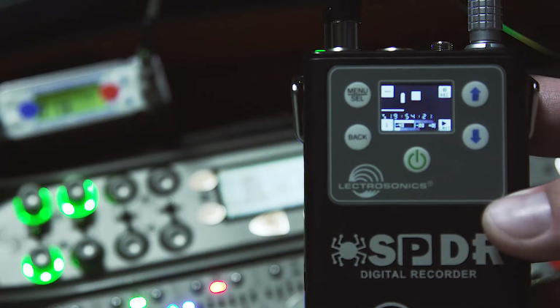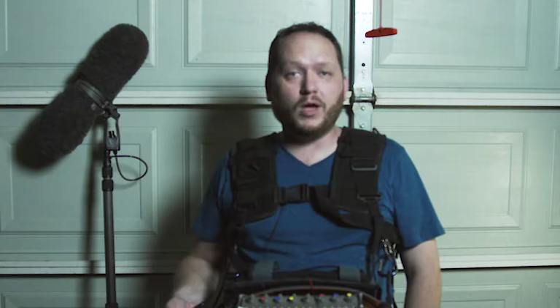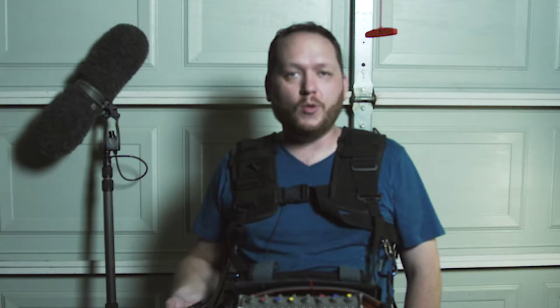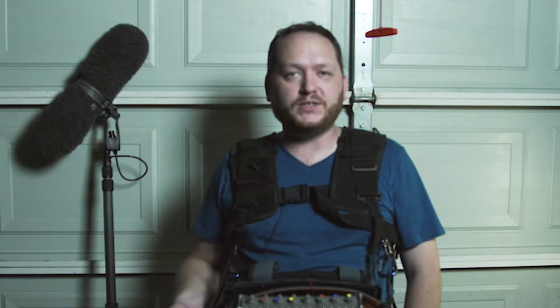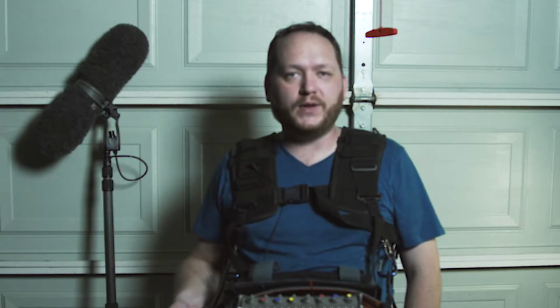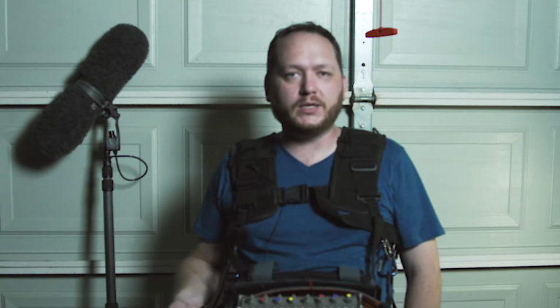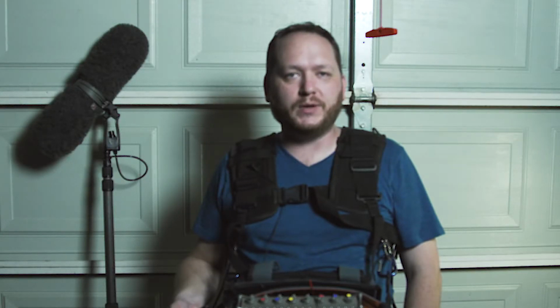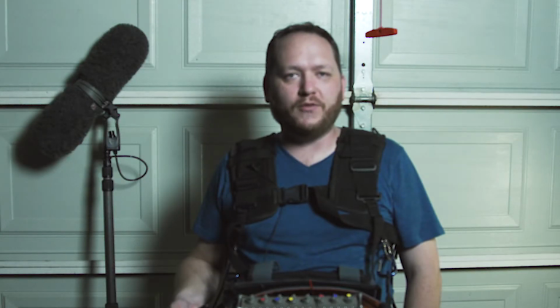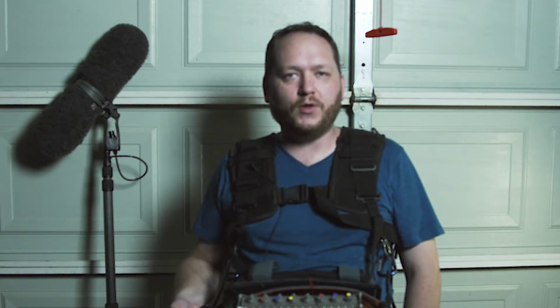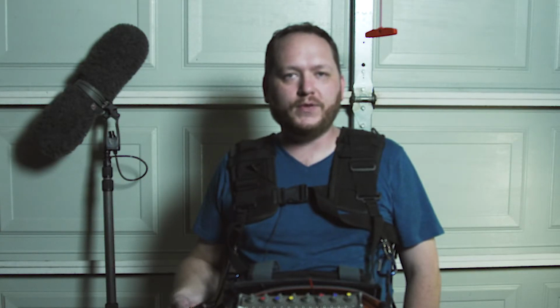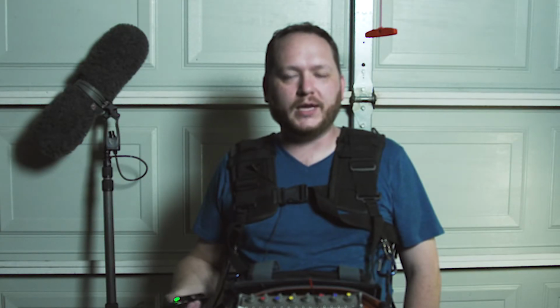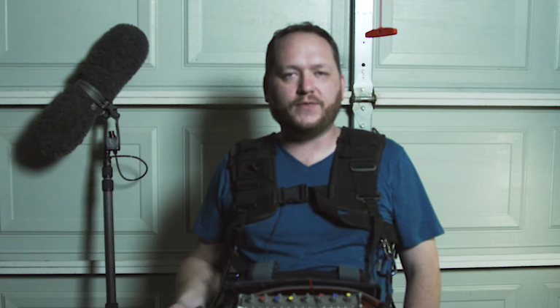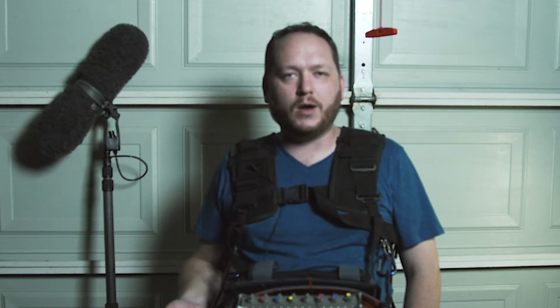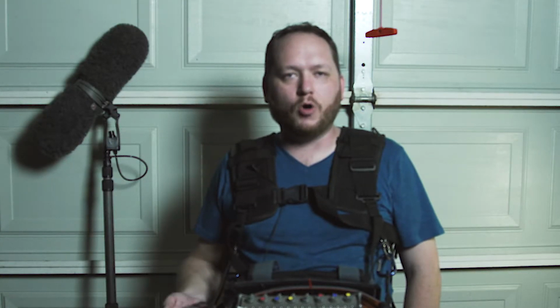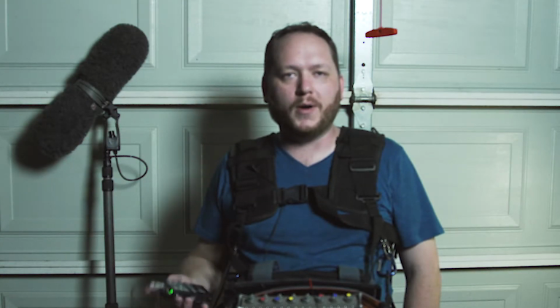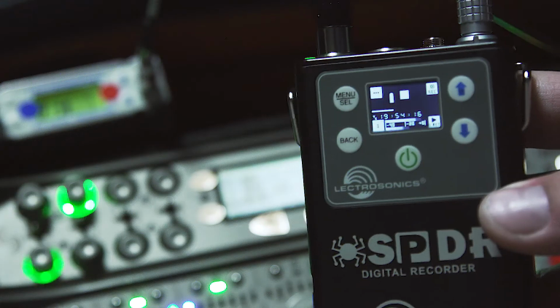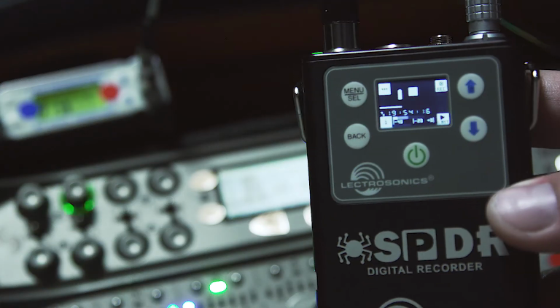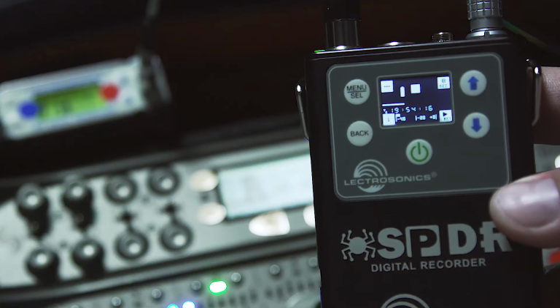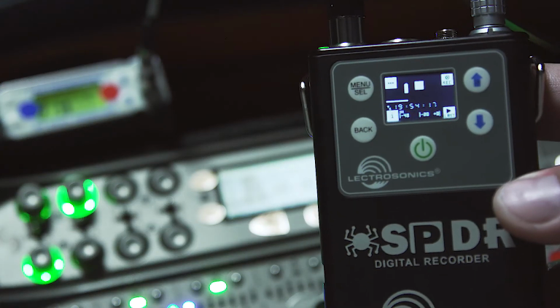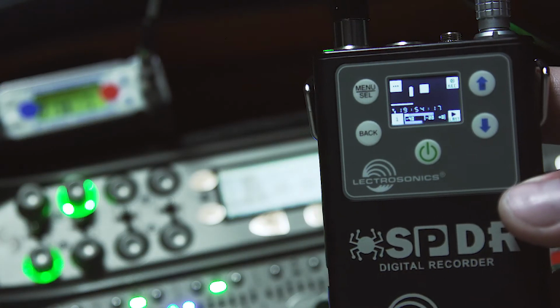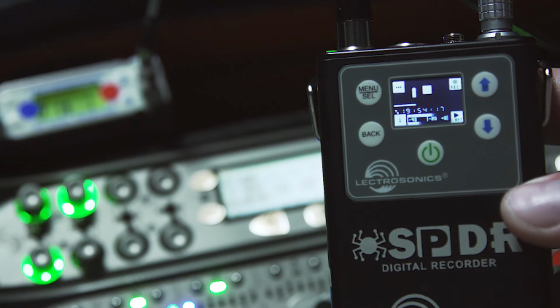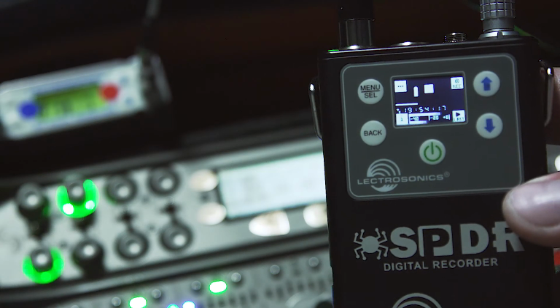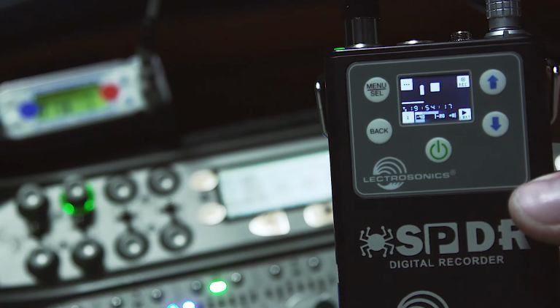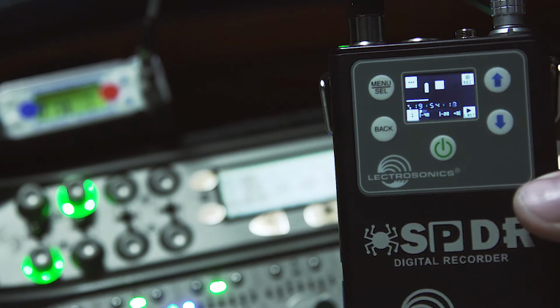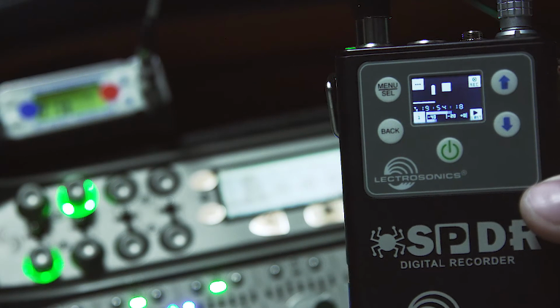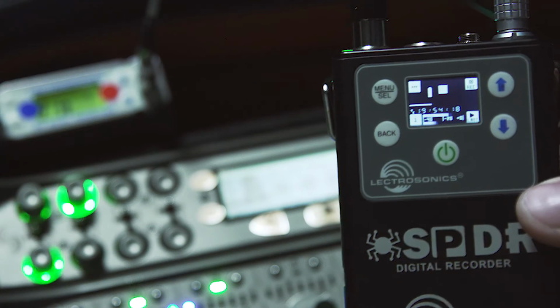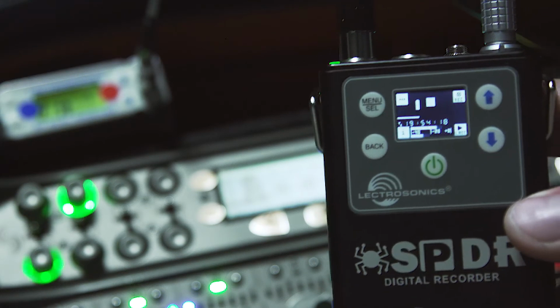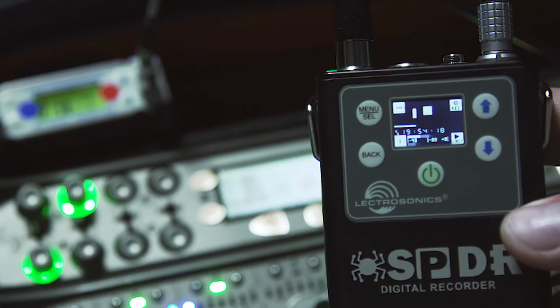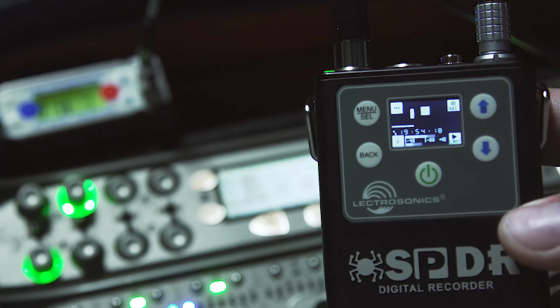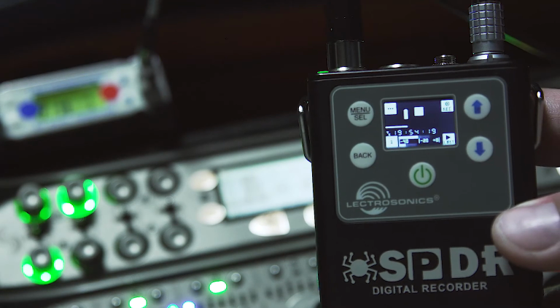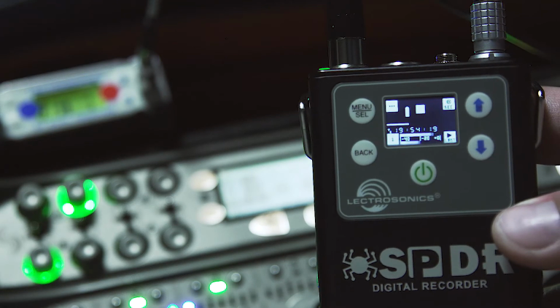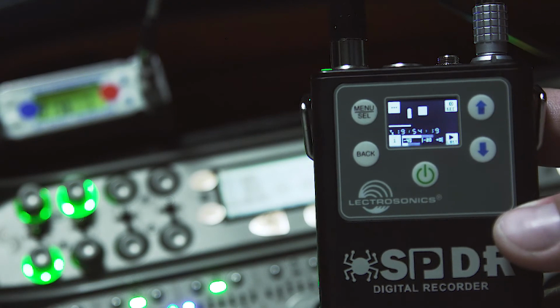Well, I hope this video has been helpful. If you'd like to find out more about the SPDR, you can visit the Lectrosonics website.